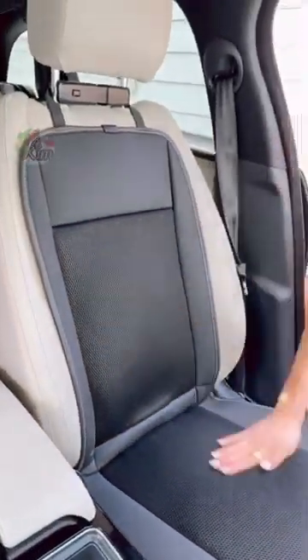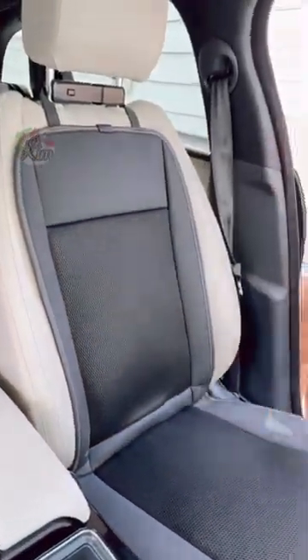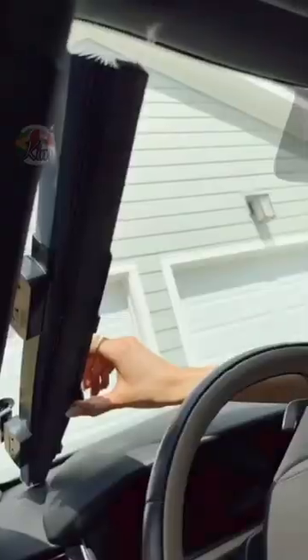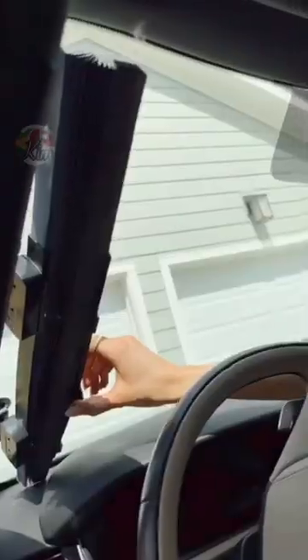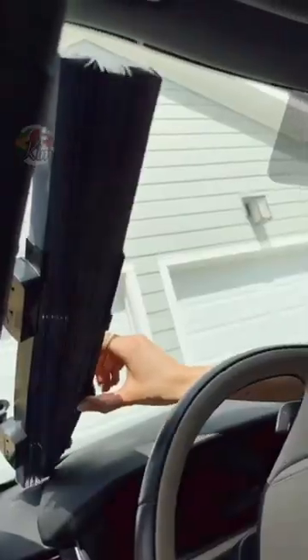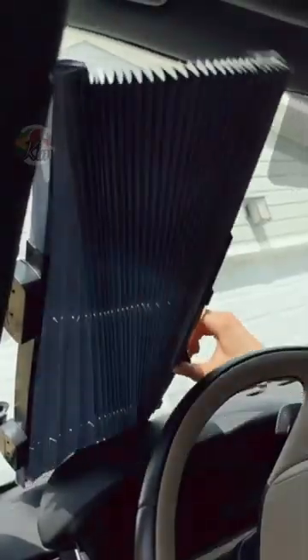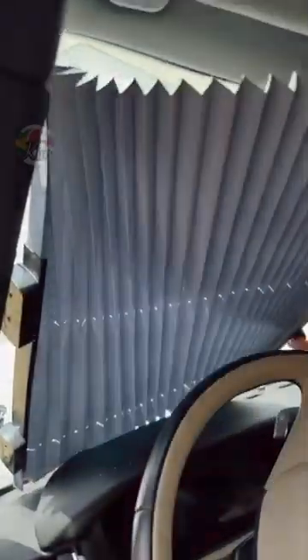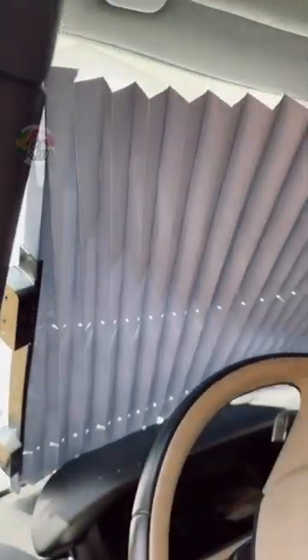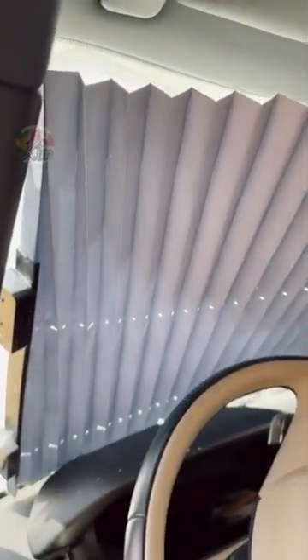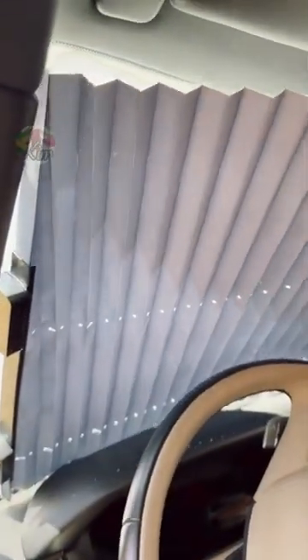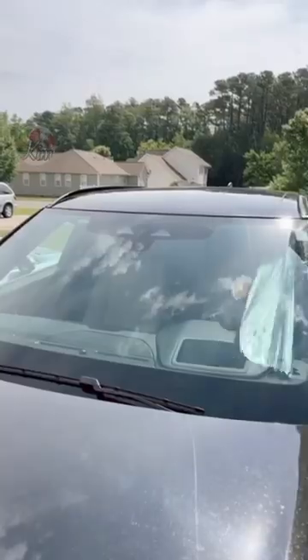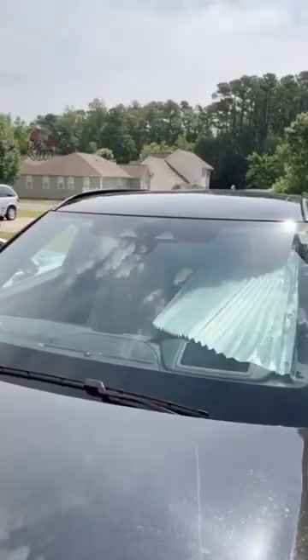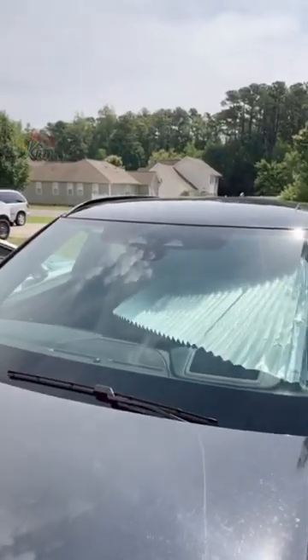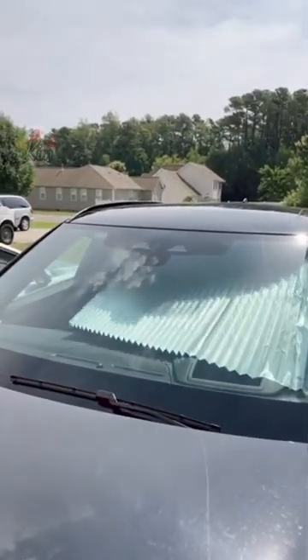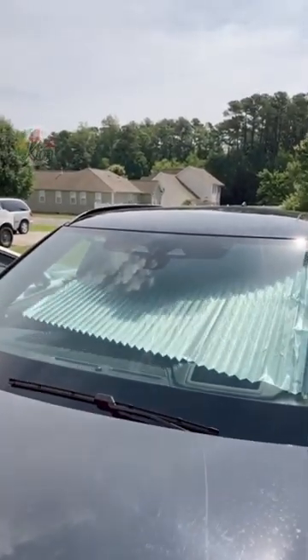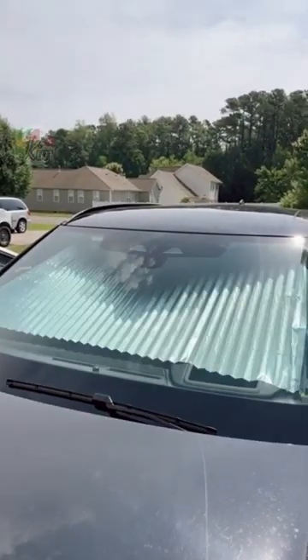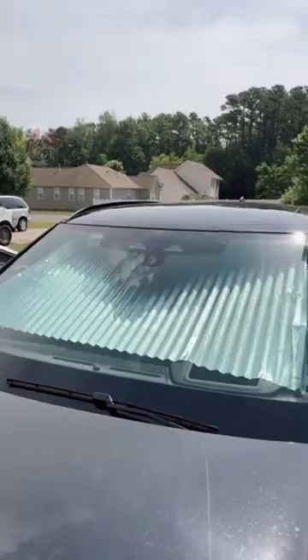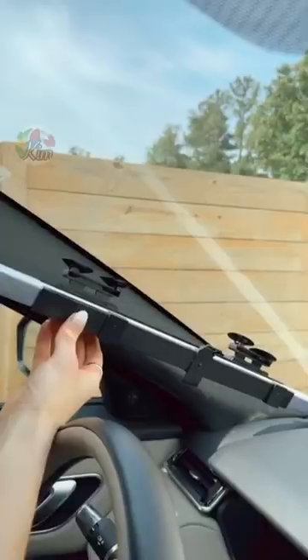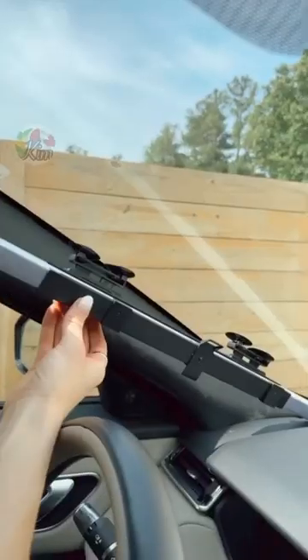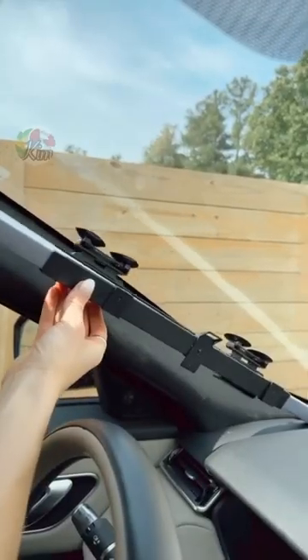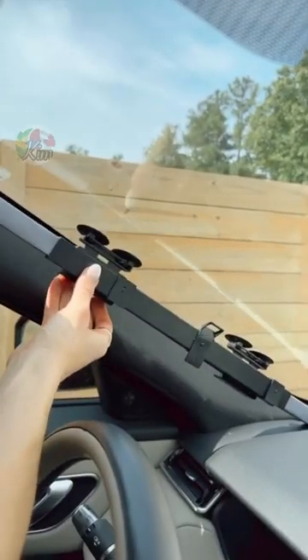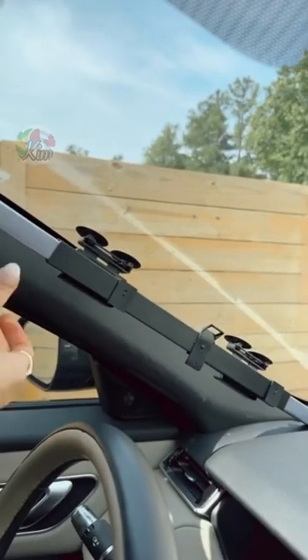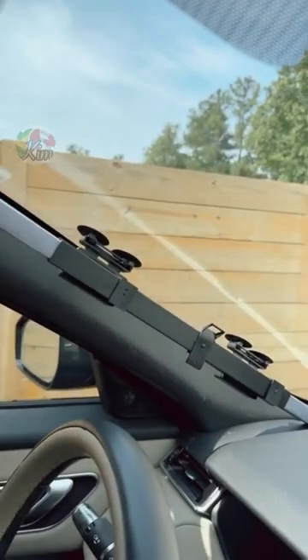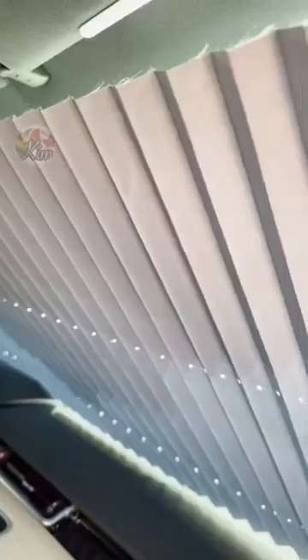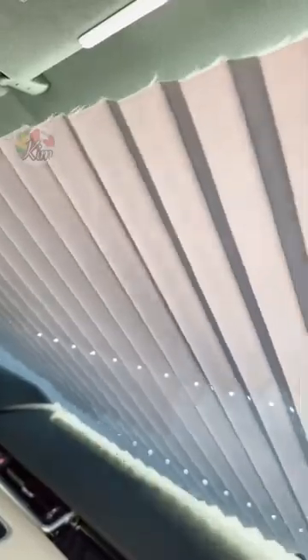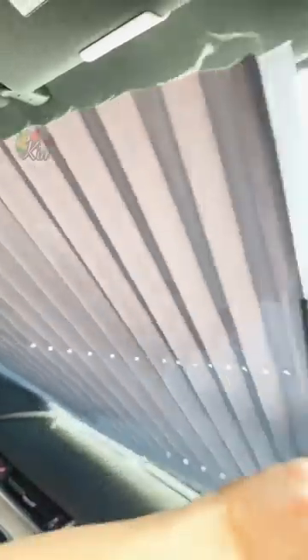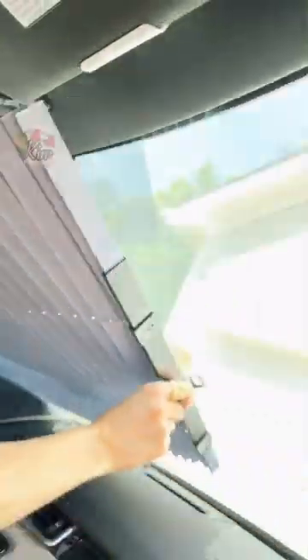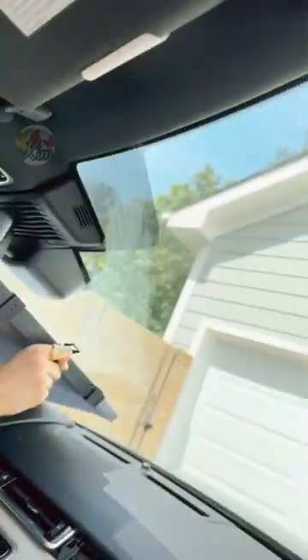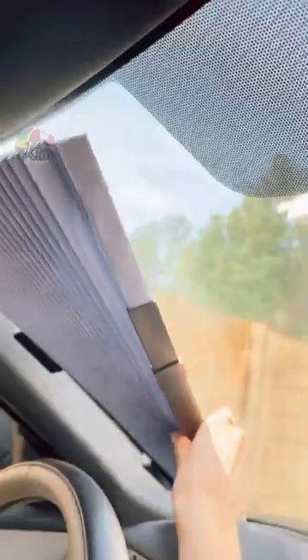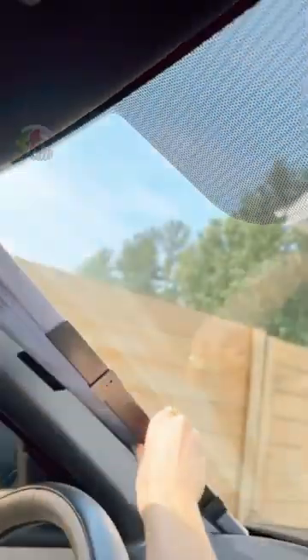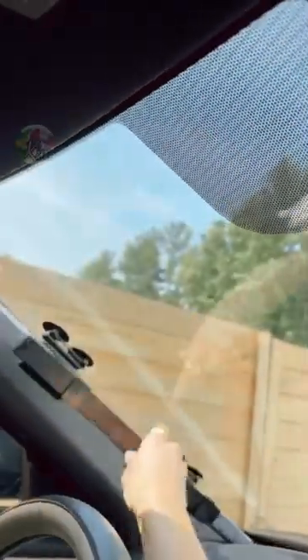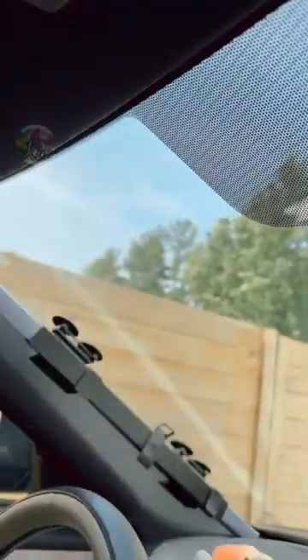This retractable sunshade keeps your car cool while not in use and is customizable to your exact windshield. It's super easy to pull out and put back.